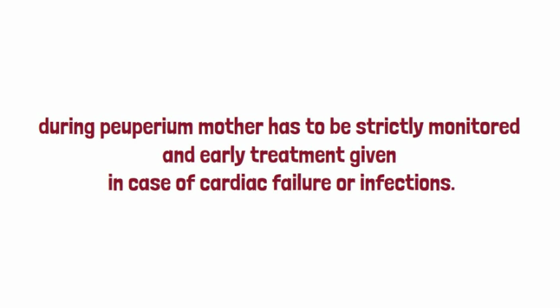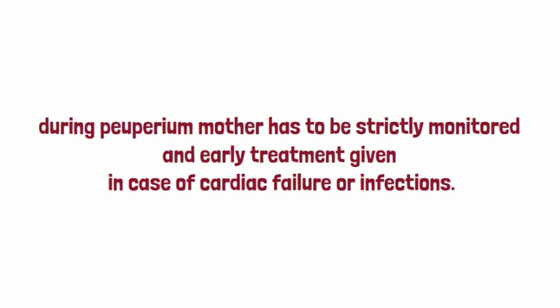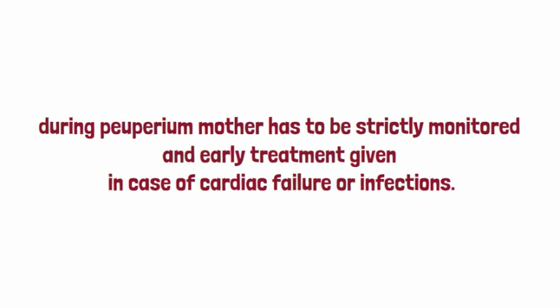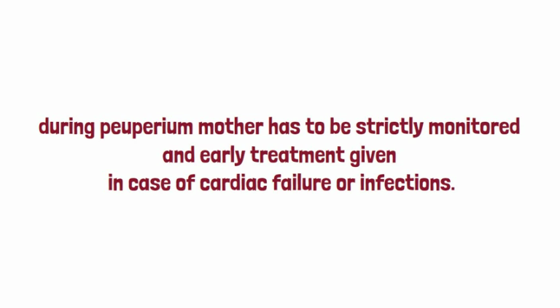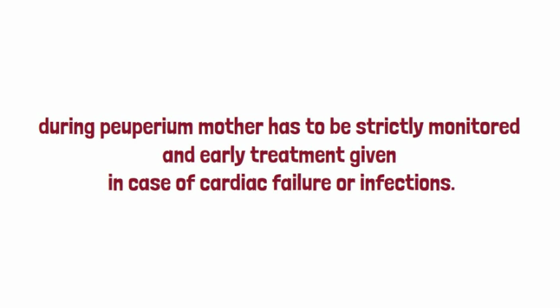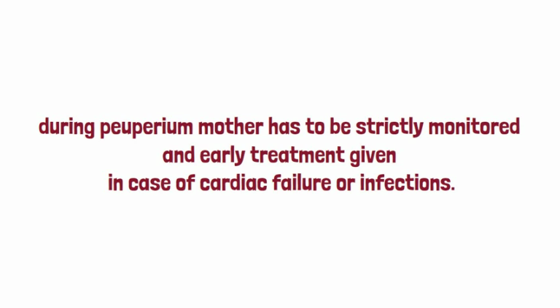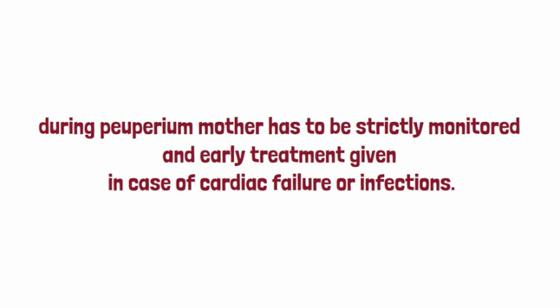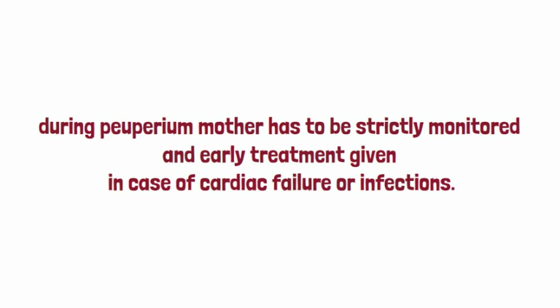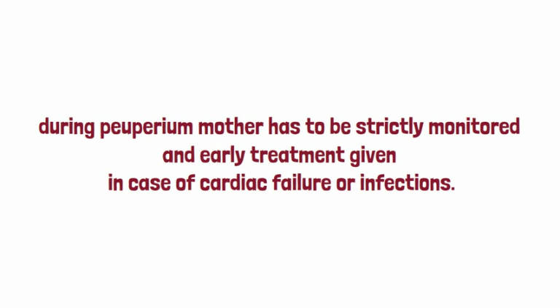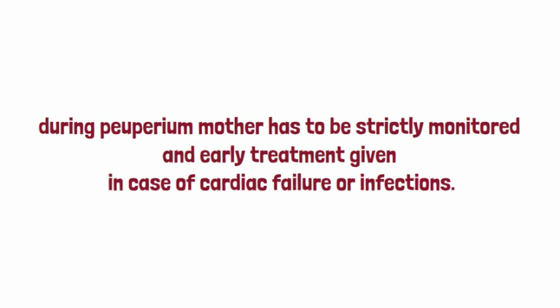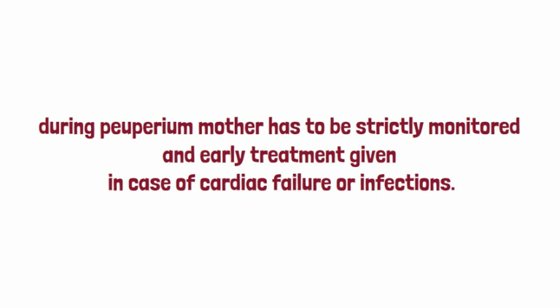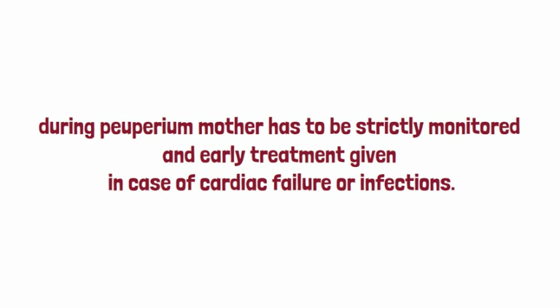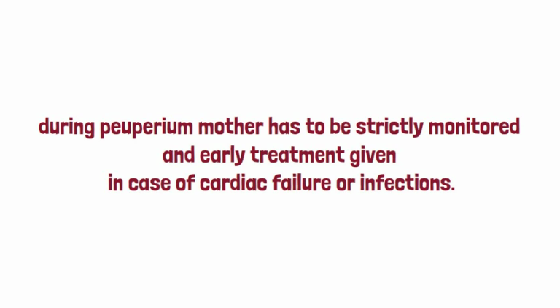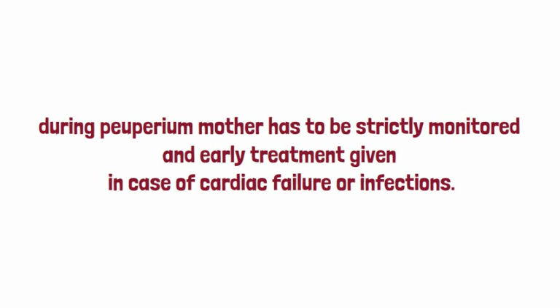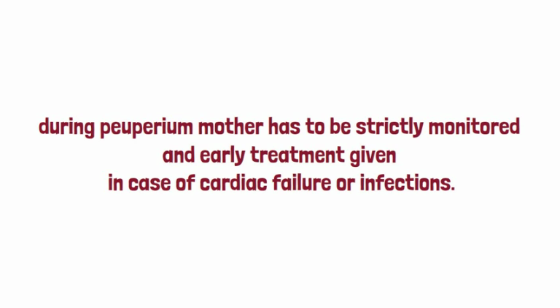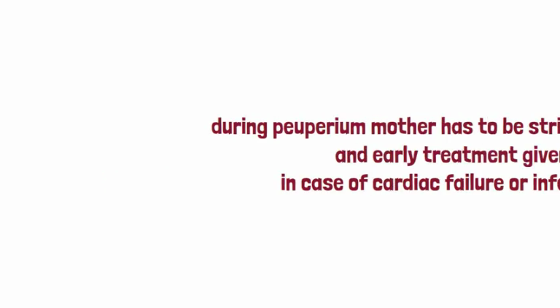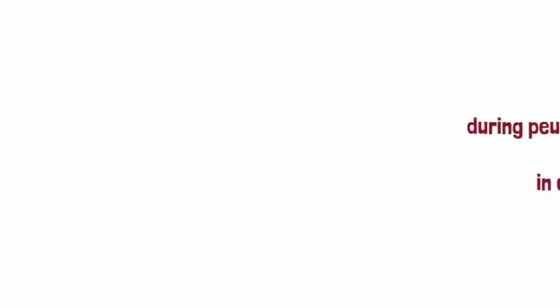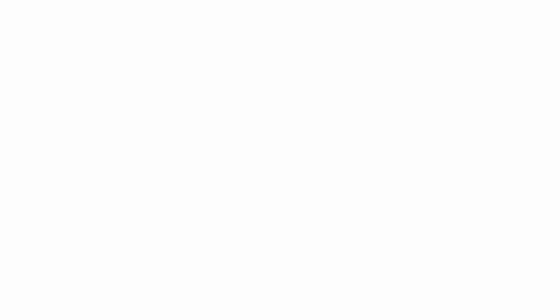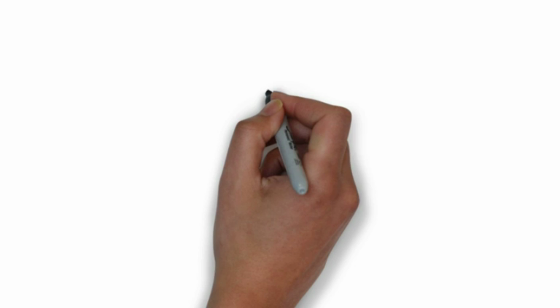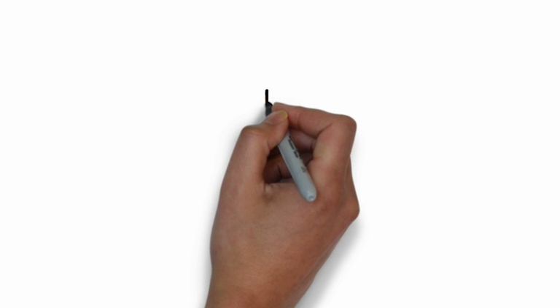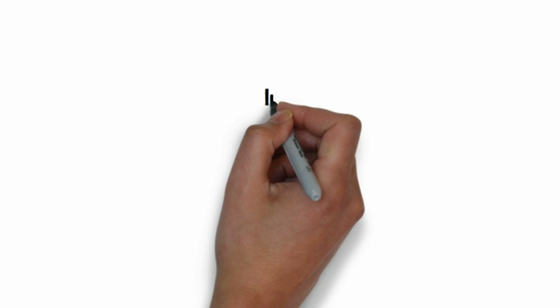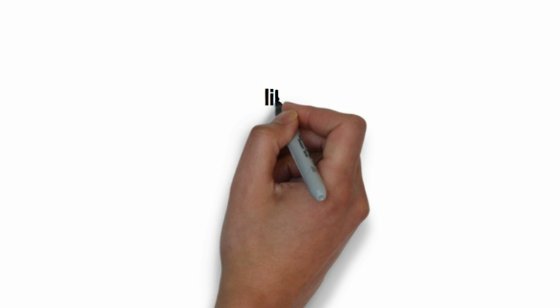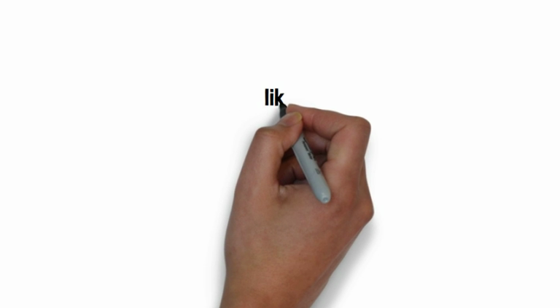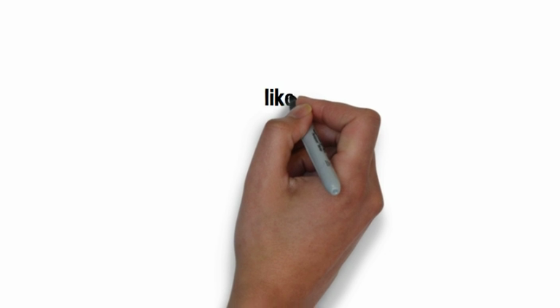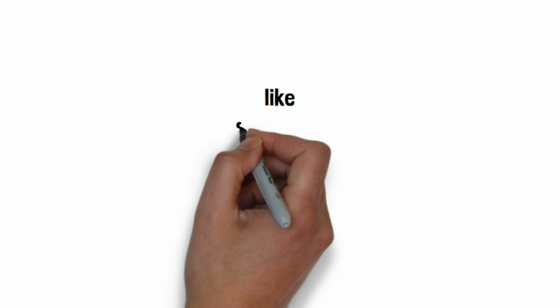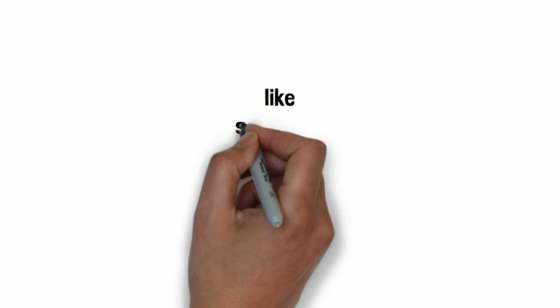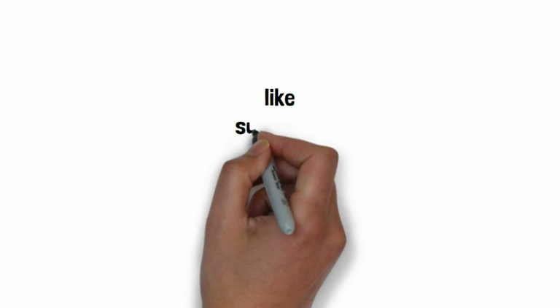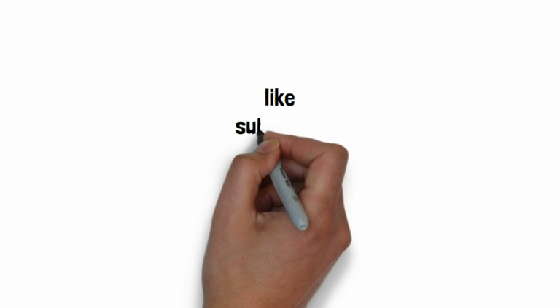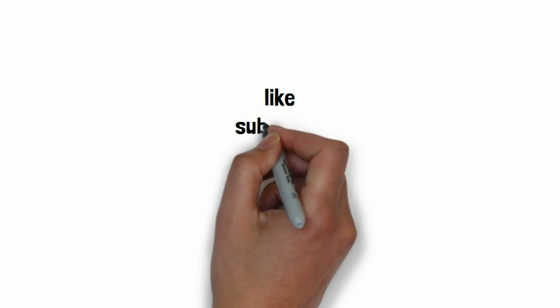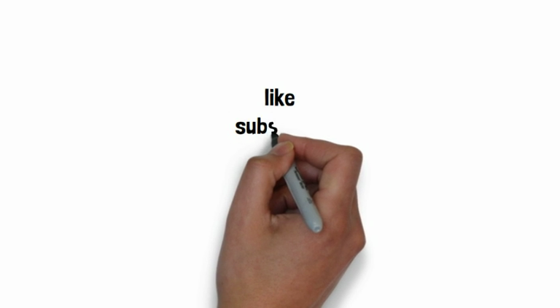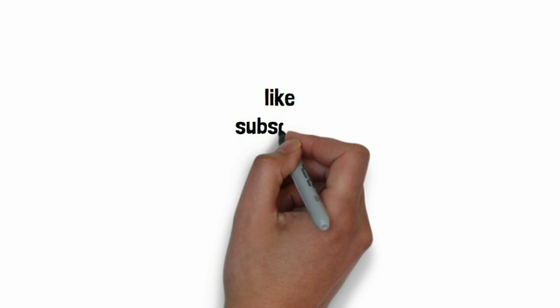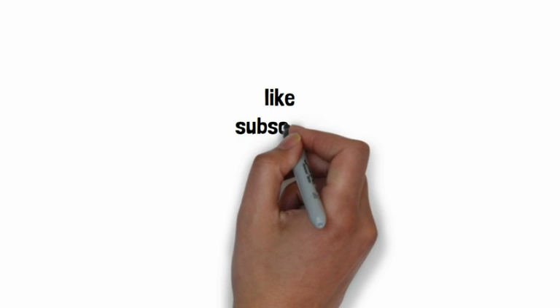With this we come to the end of the video. If you like the video, please like, subscribe, share, and comment.